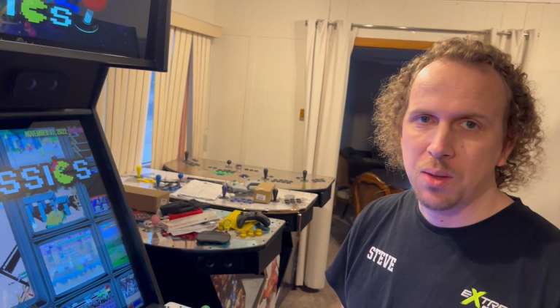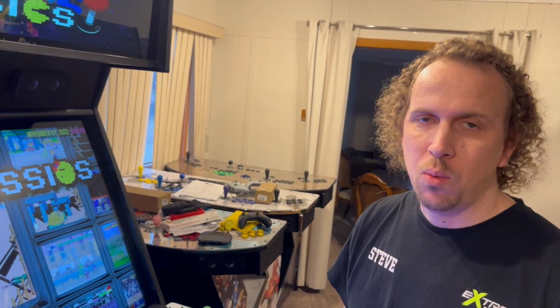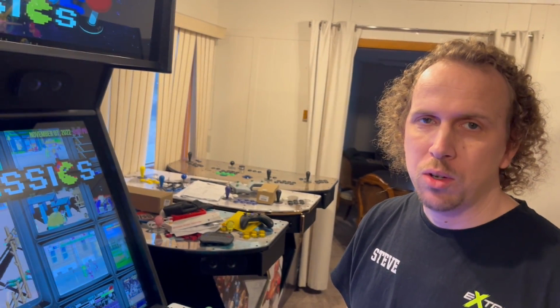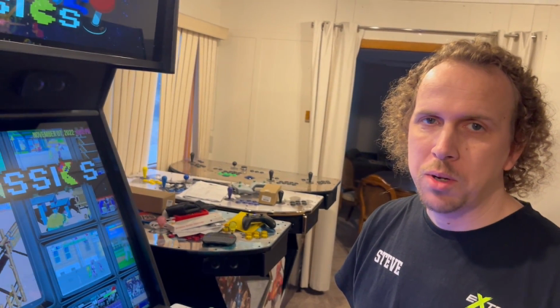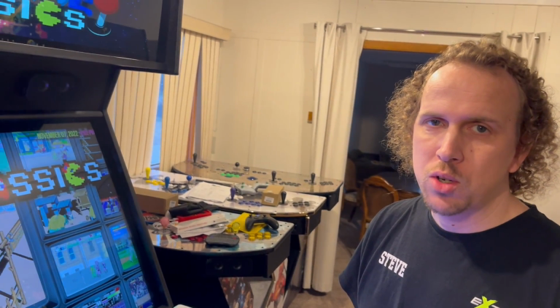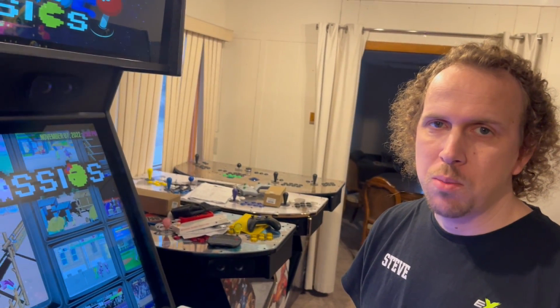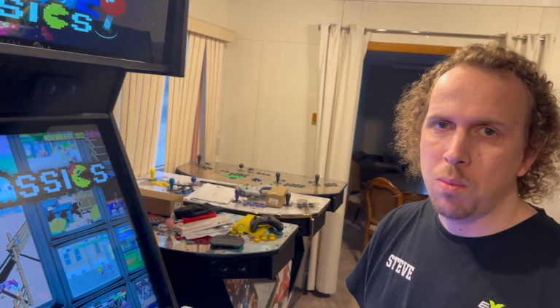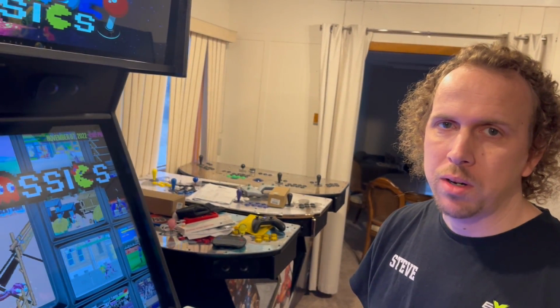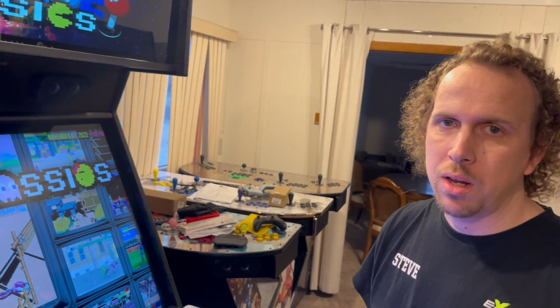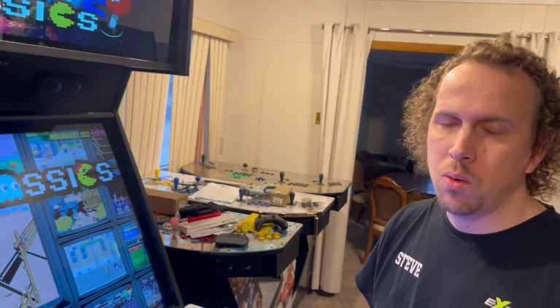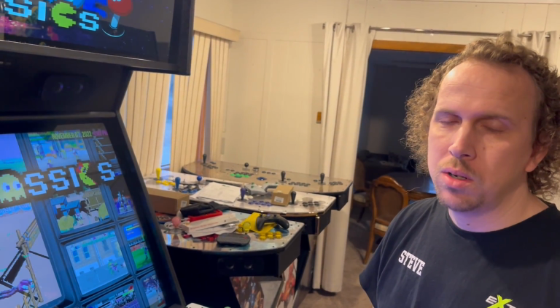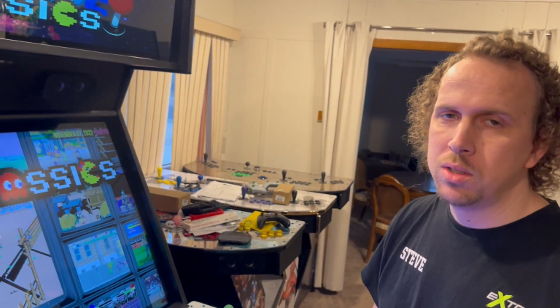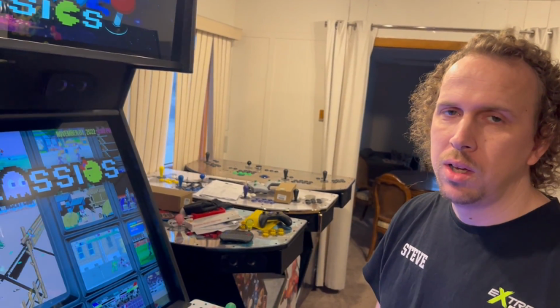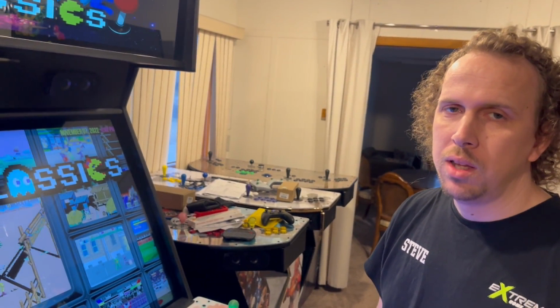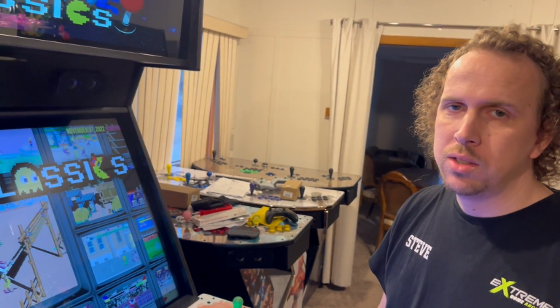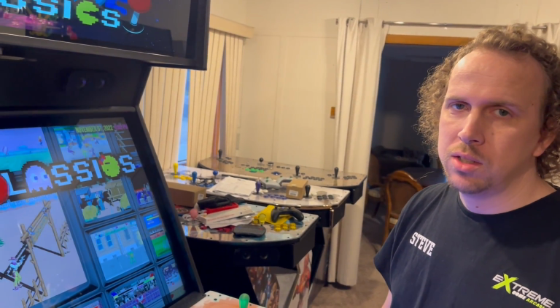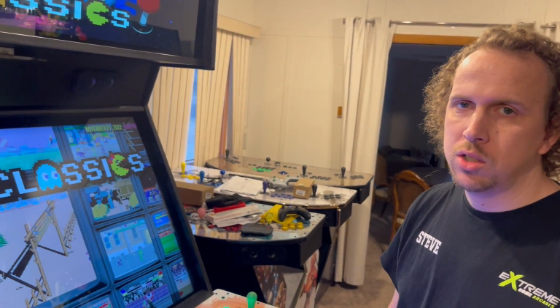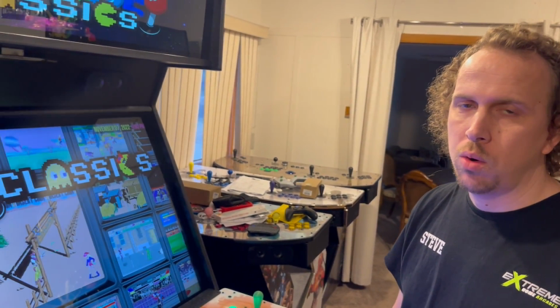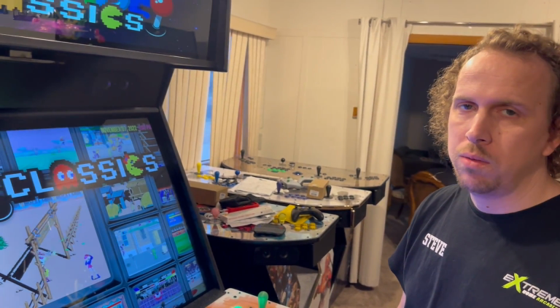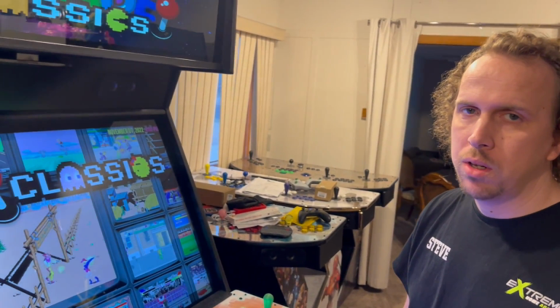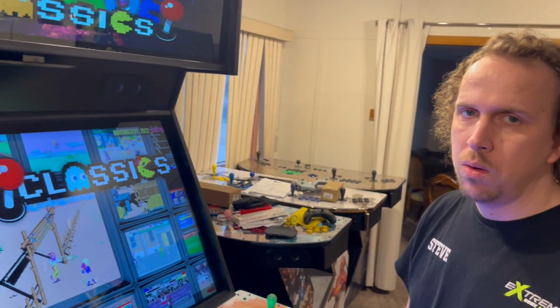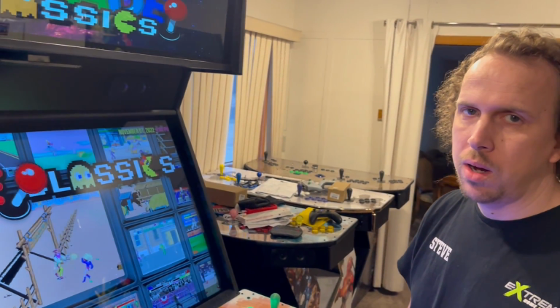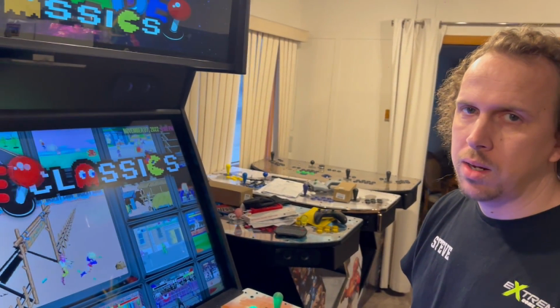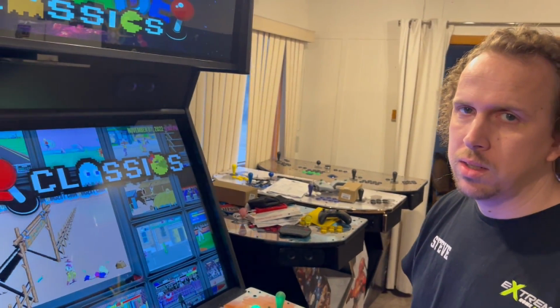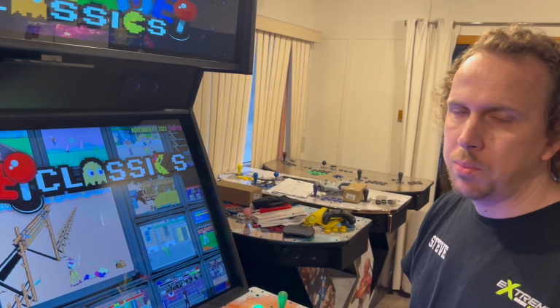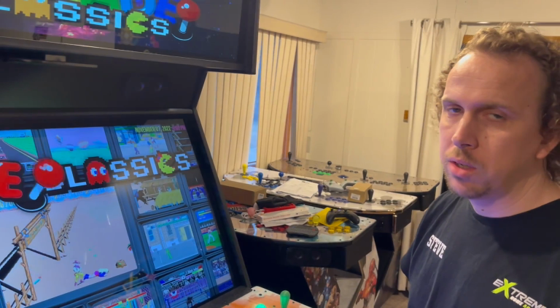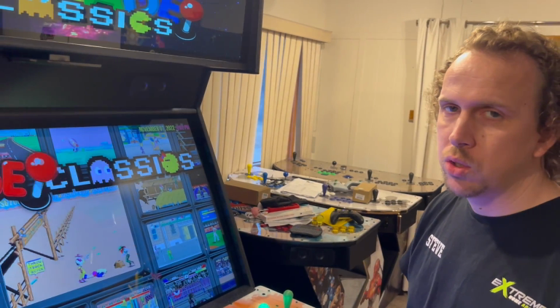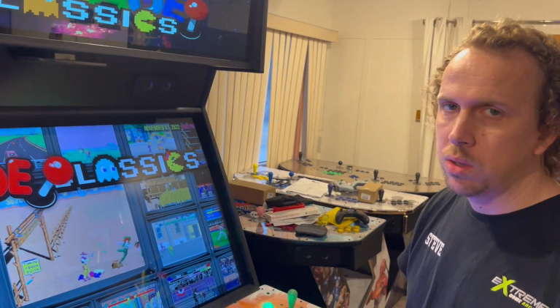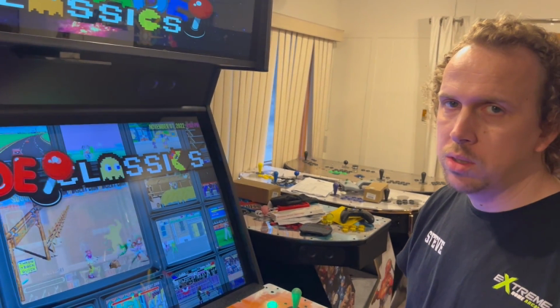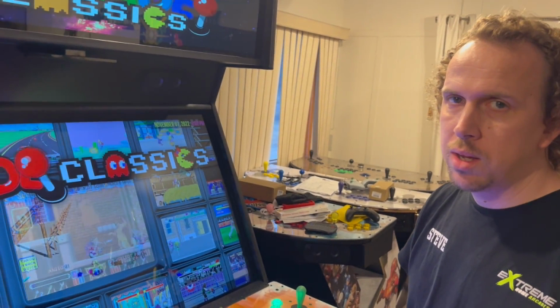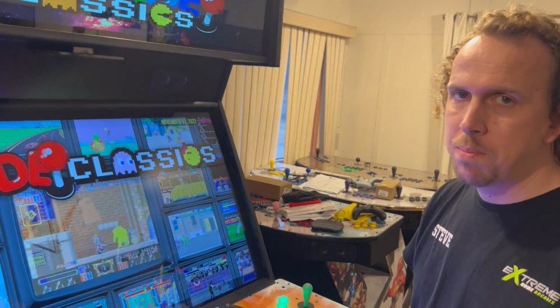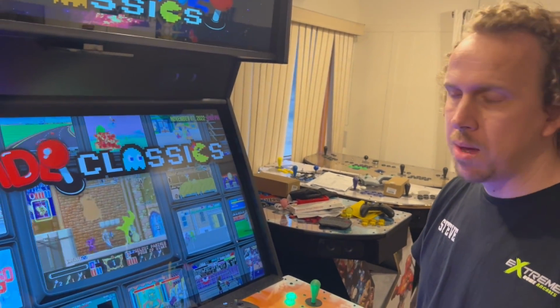Welcome Extreme Home Arcade owners. This is a tutorial video on how to set up your controllers in MAME.